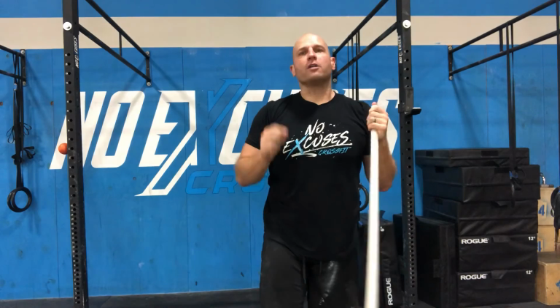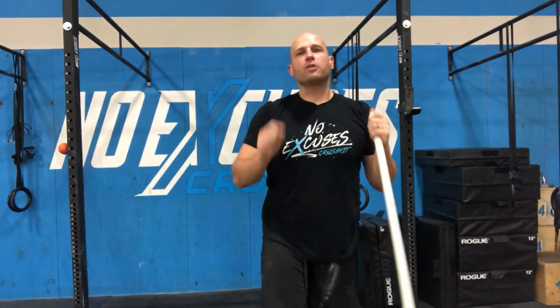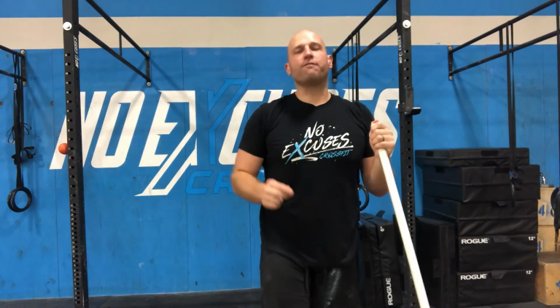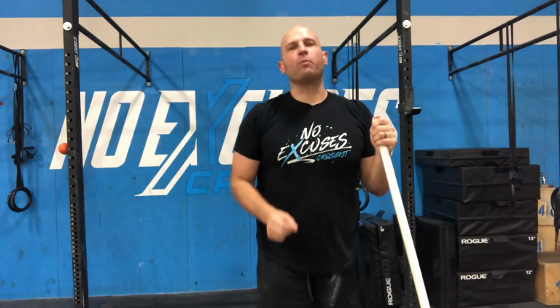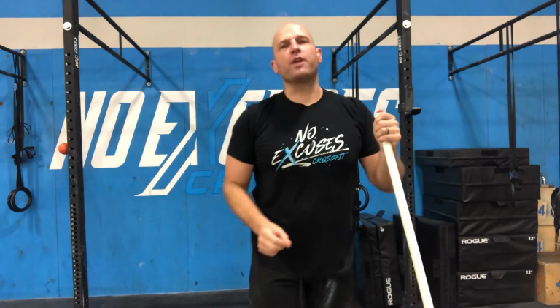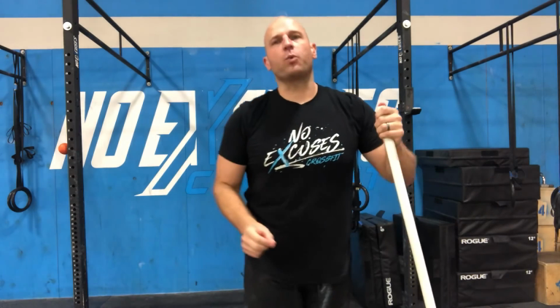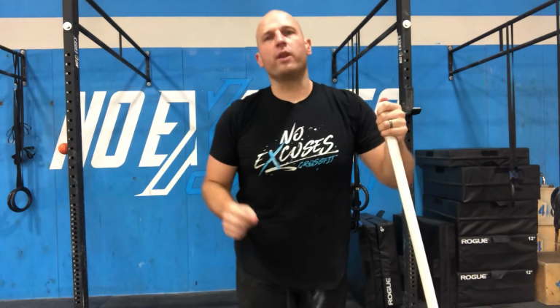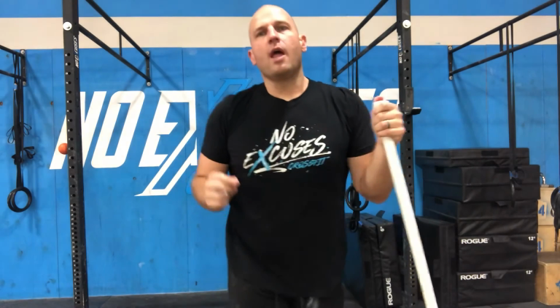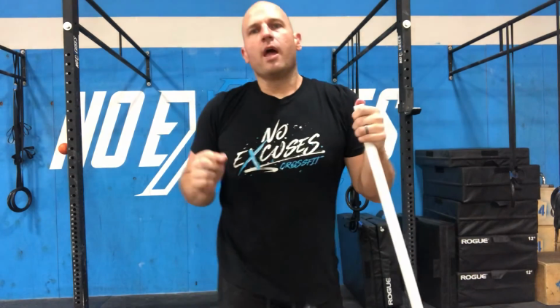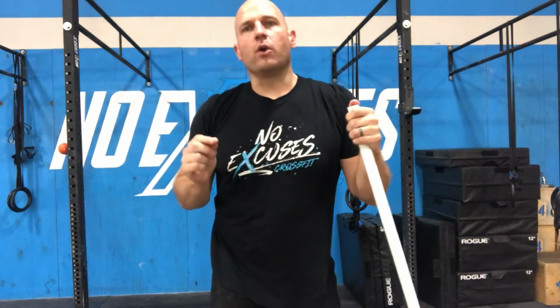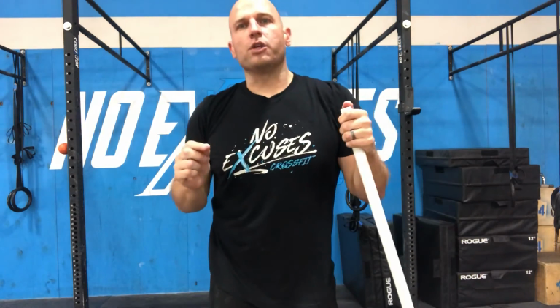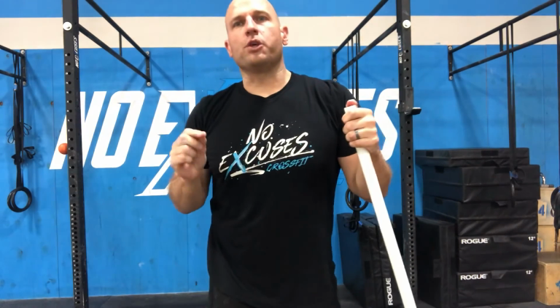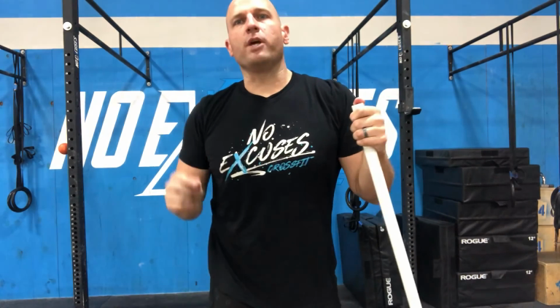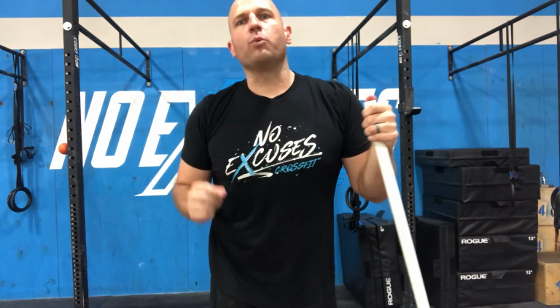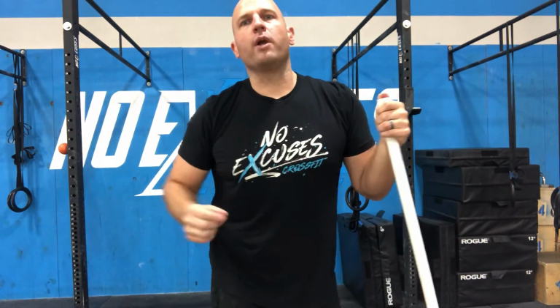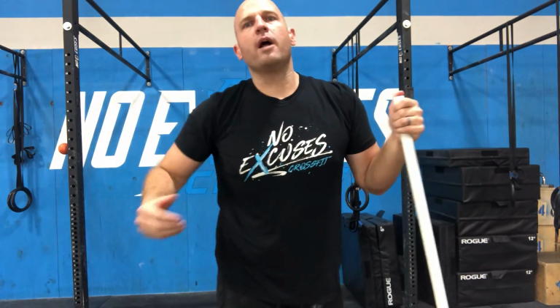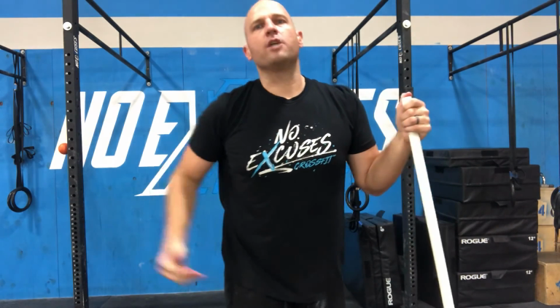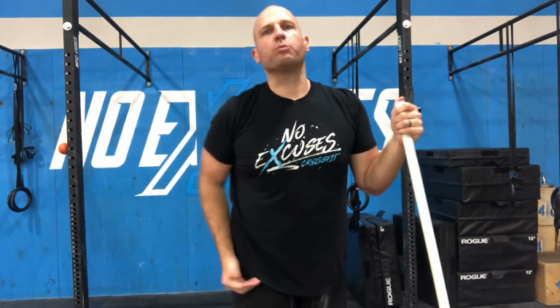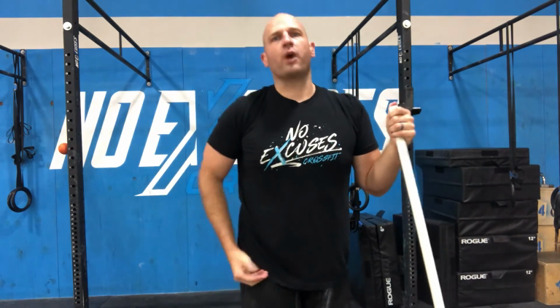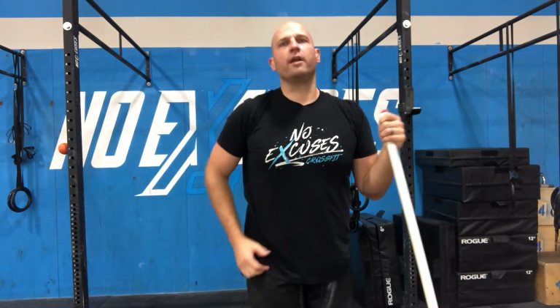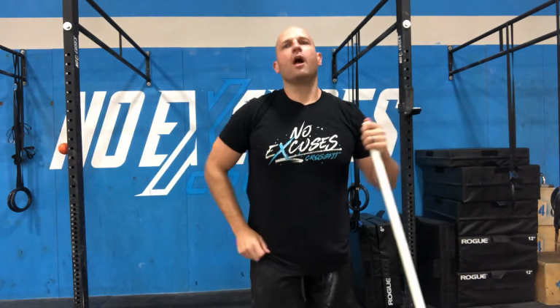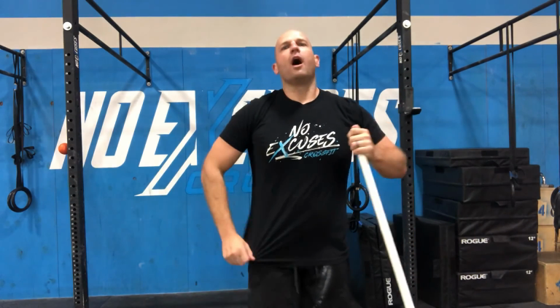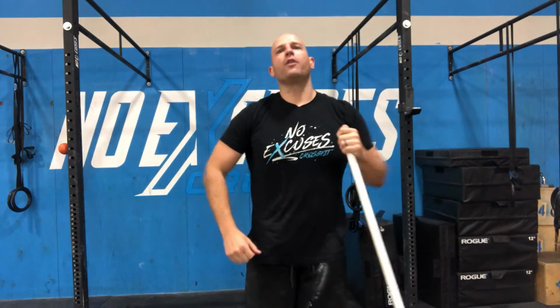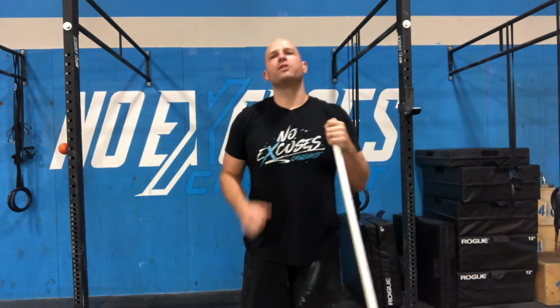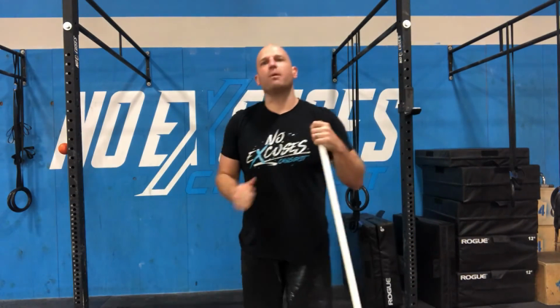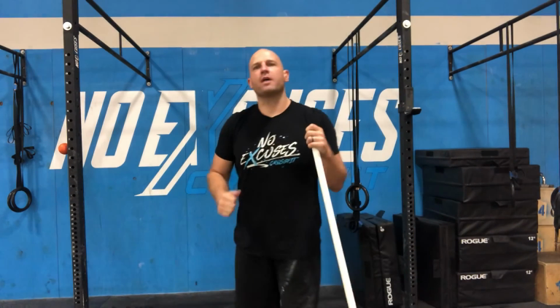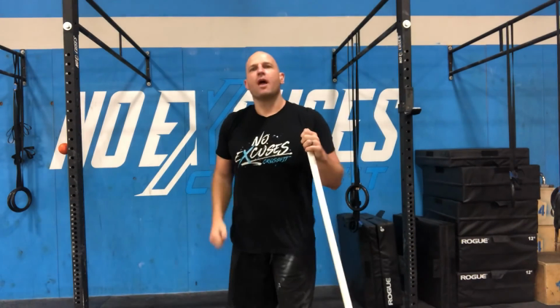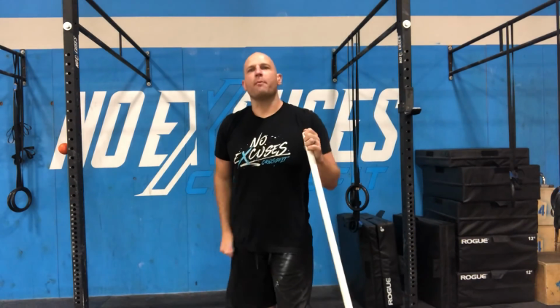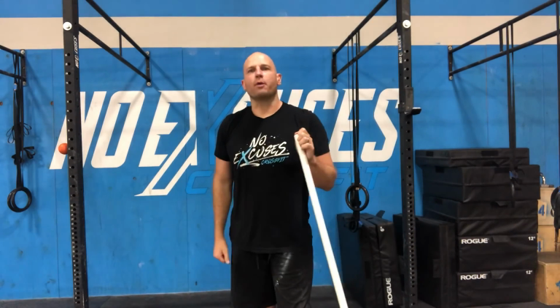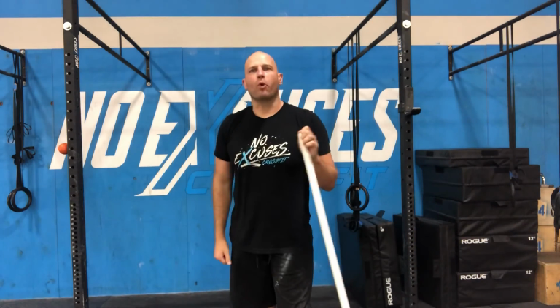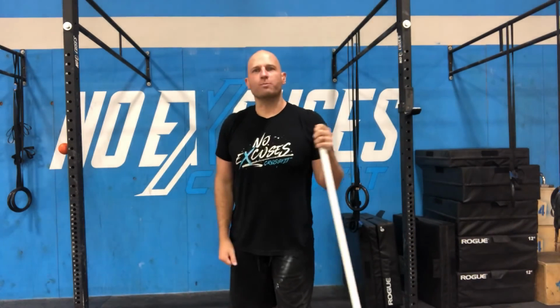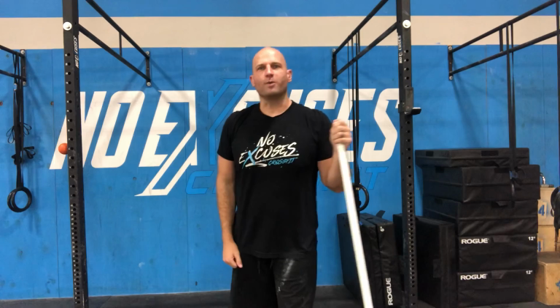So have fun with this one. It should be a good one to help train those hips and make them more explosive.